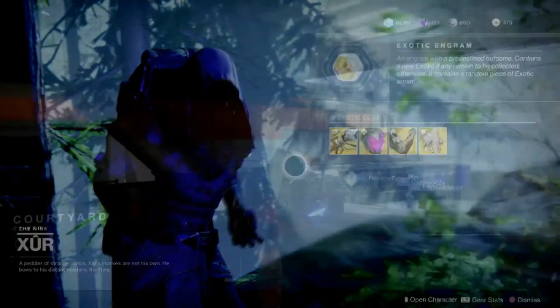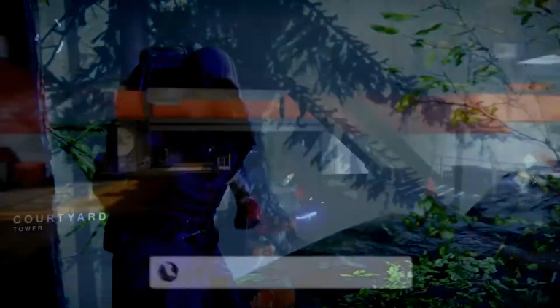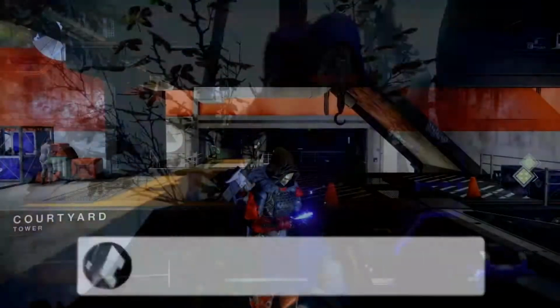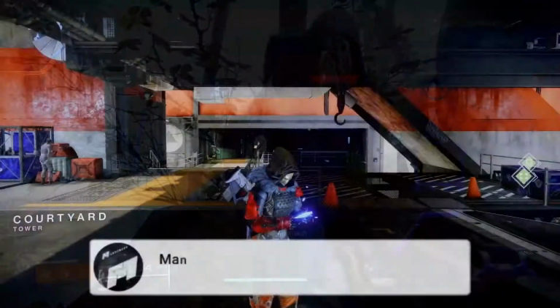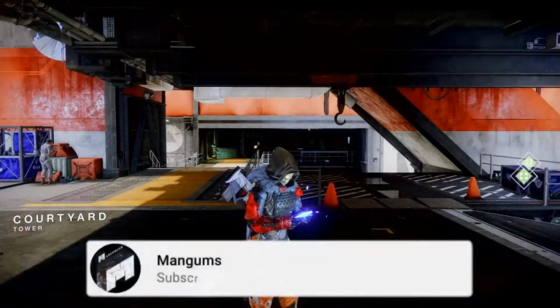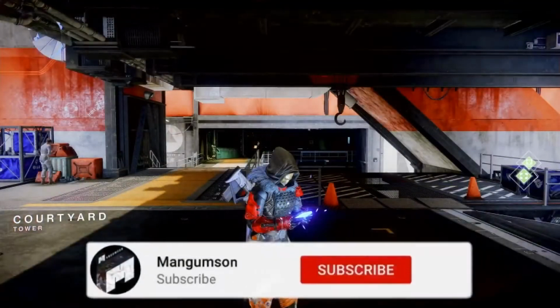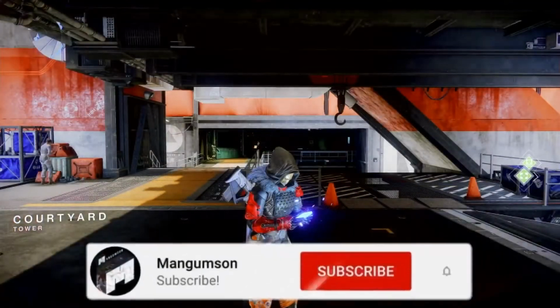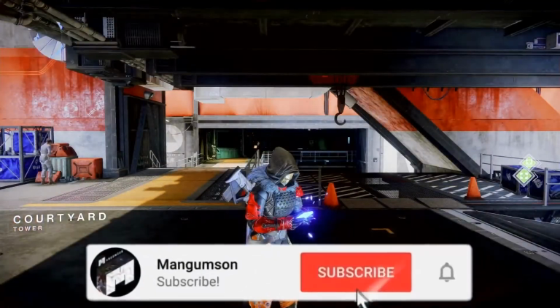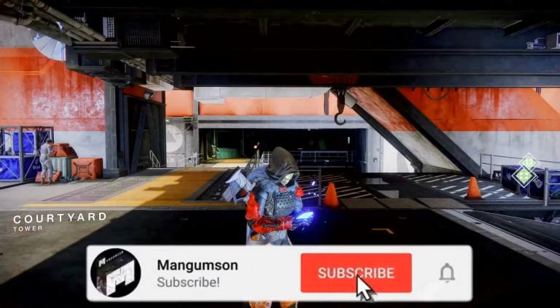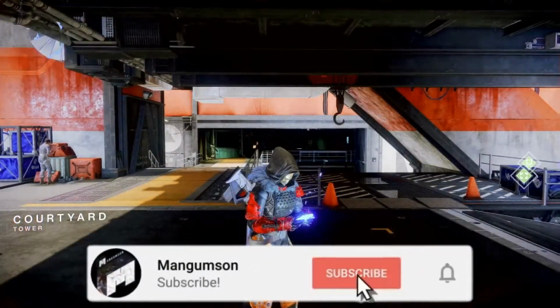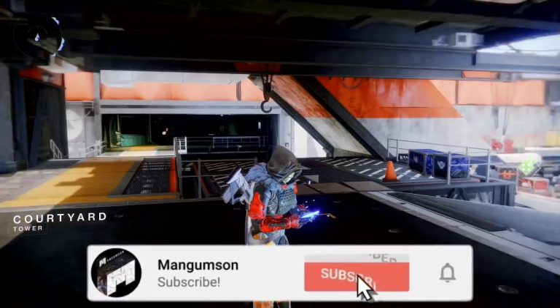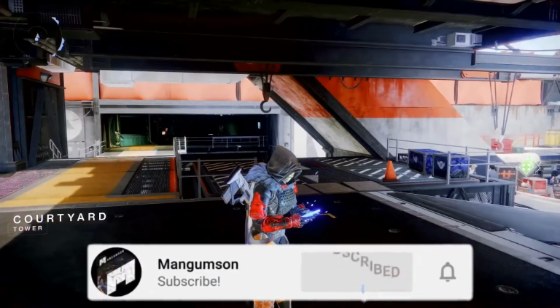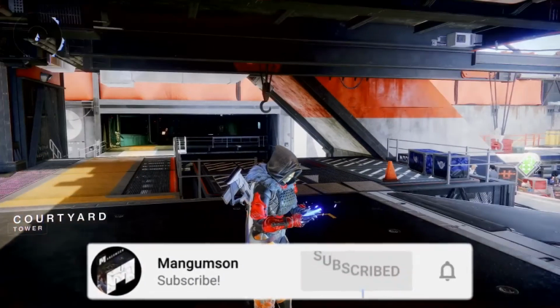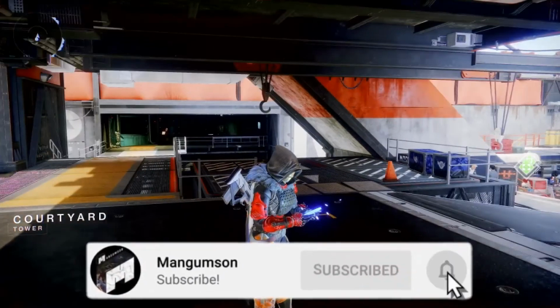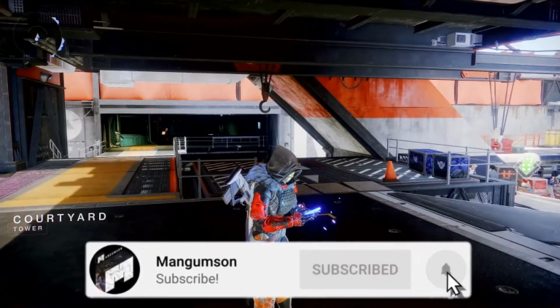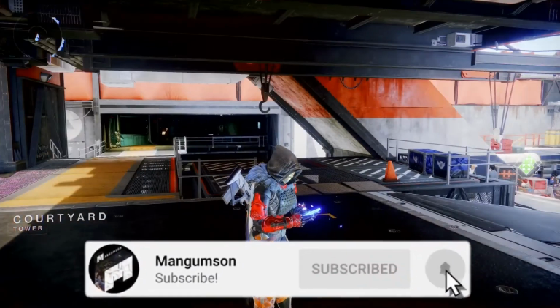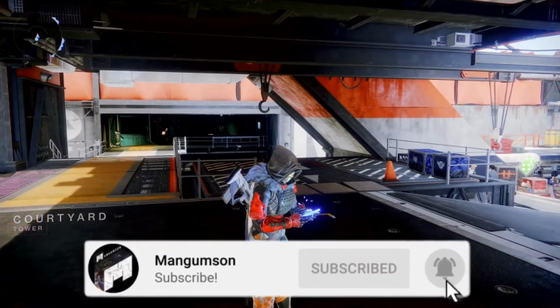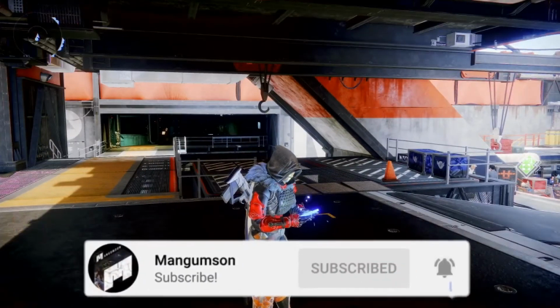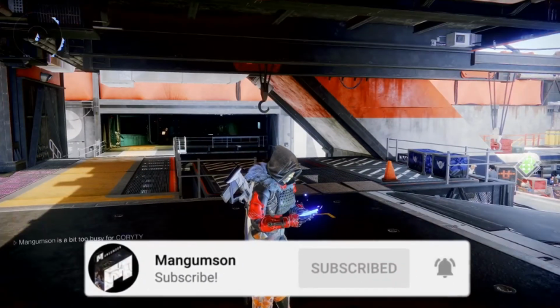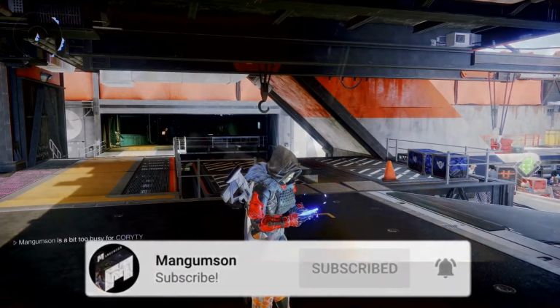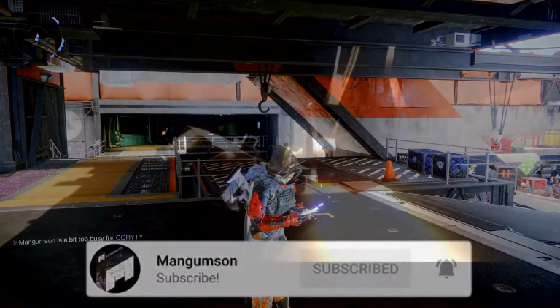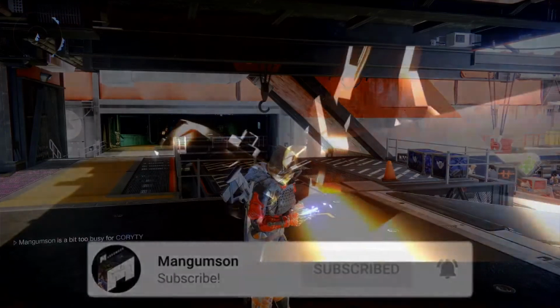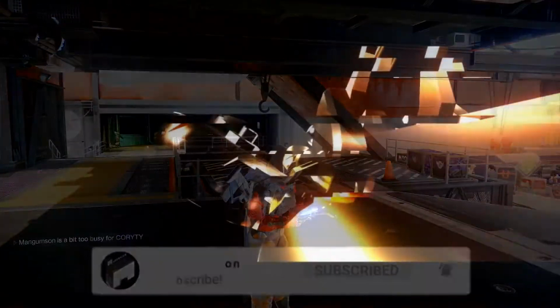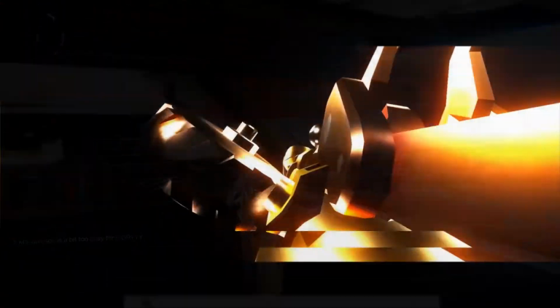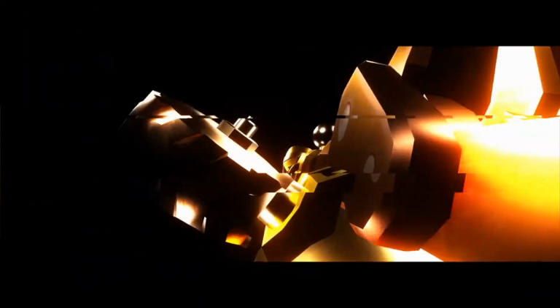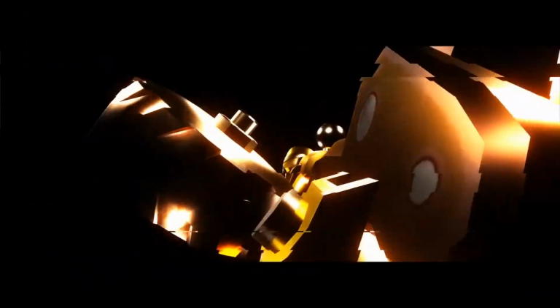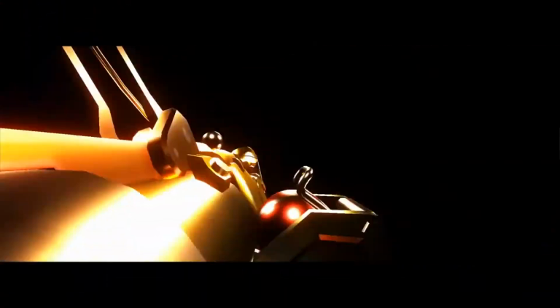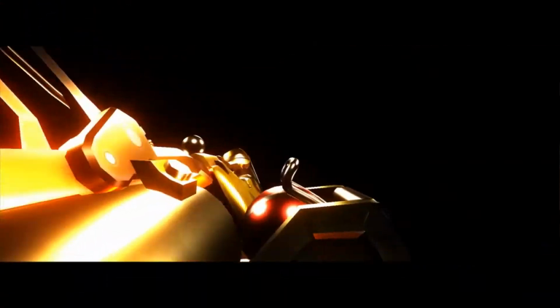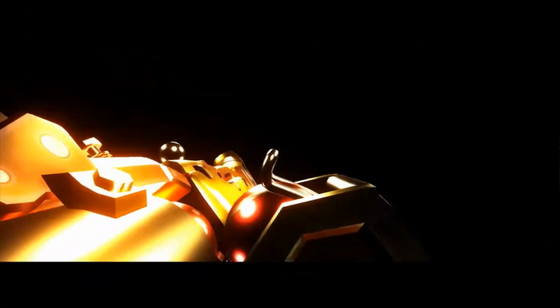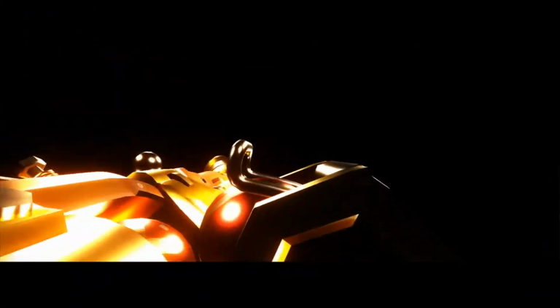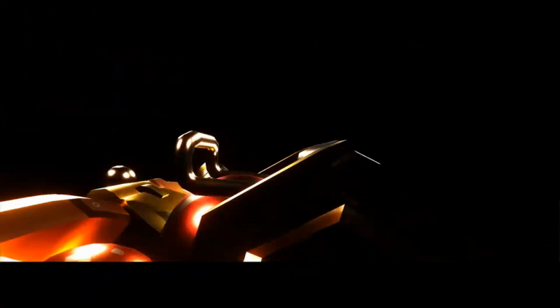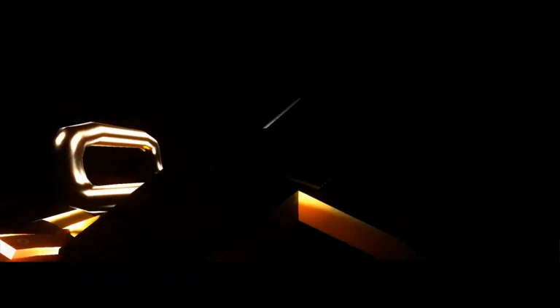If you liked the video, go ahead and leave a like and a comment below saying how this video helped you out. And I'll see you in the next one.